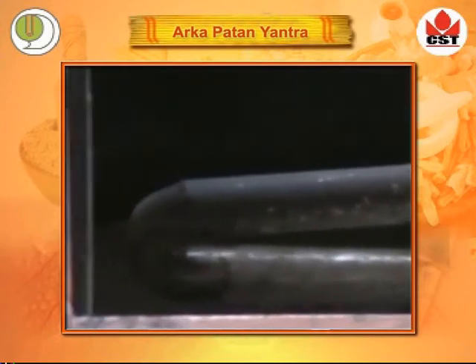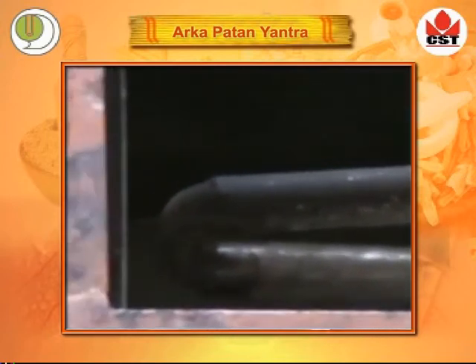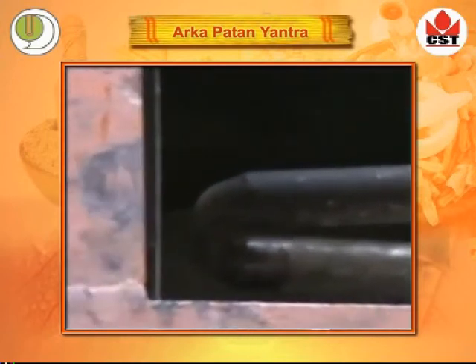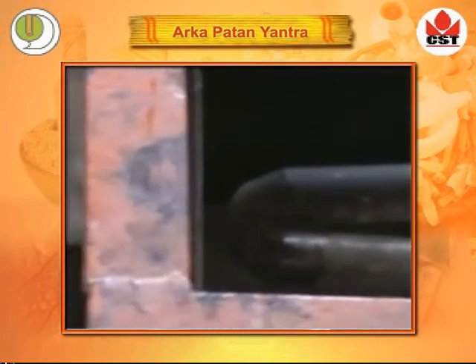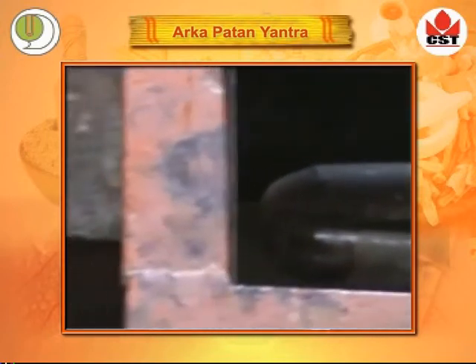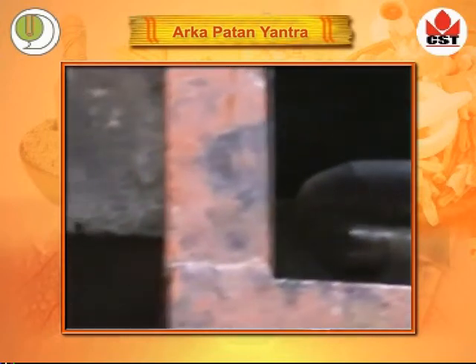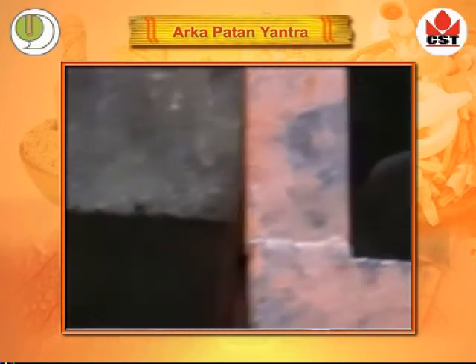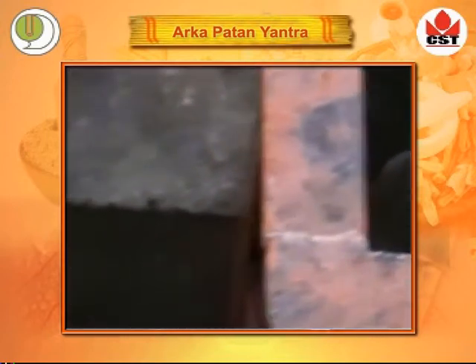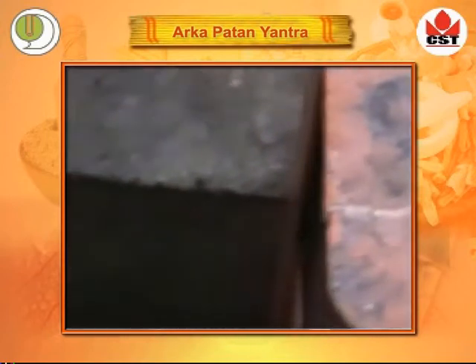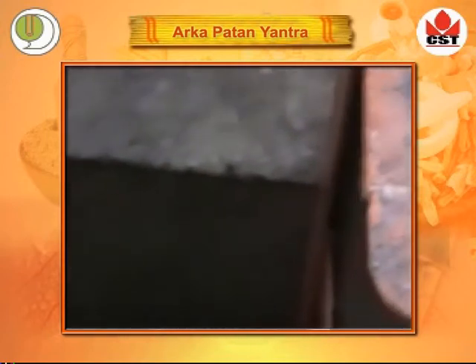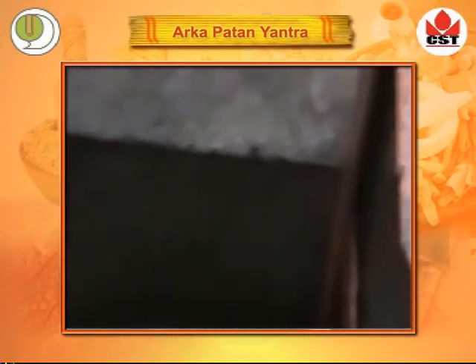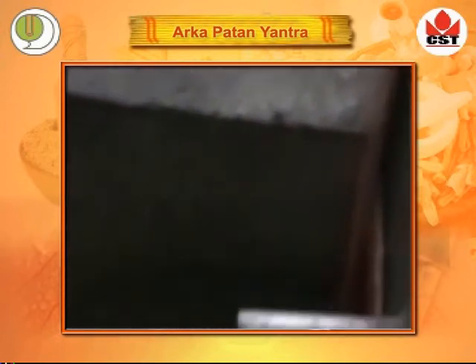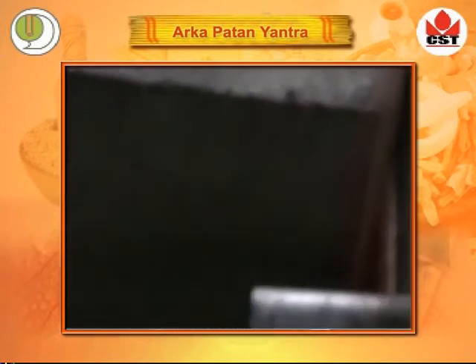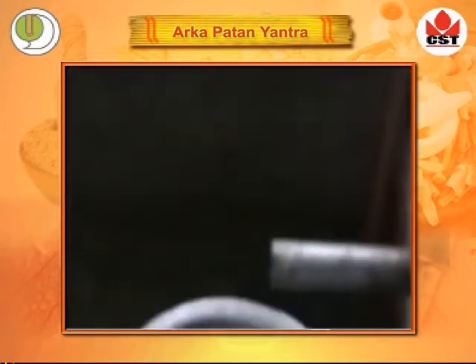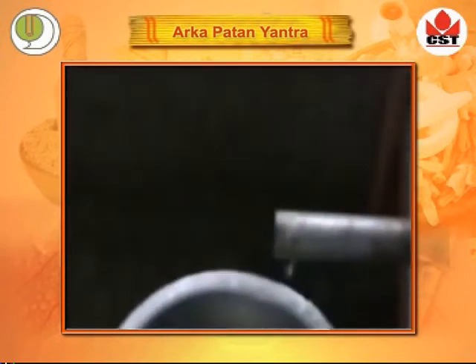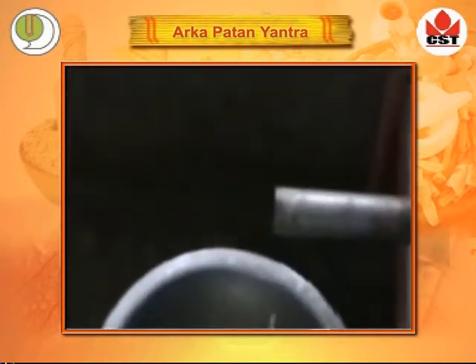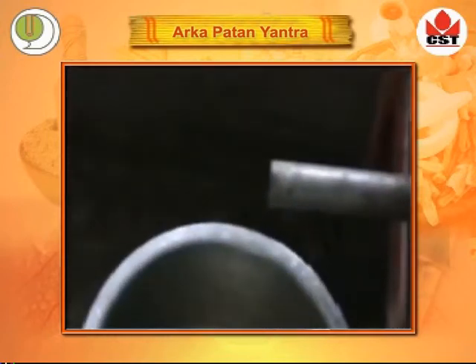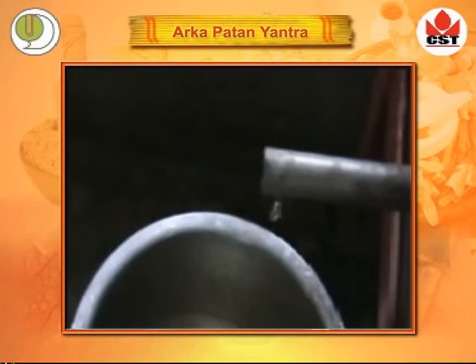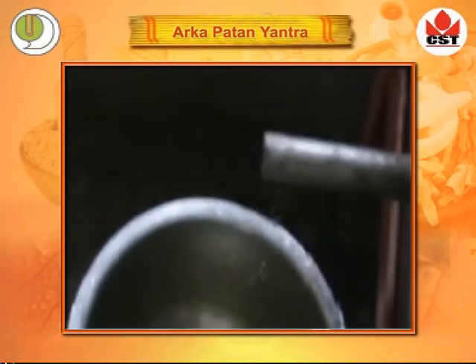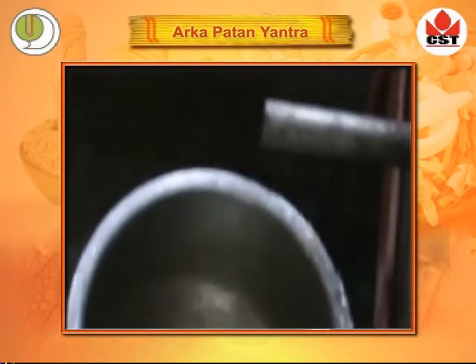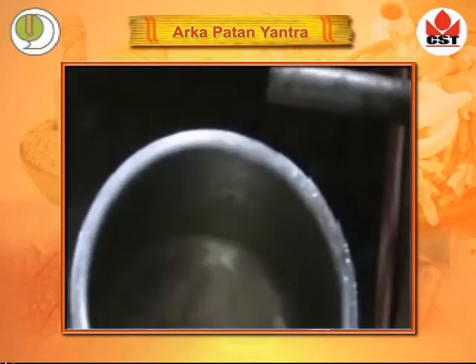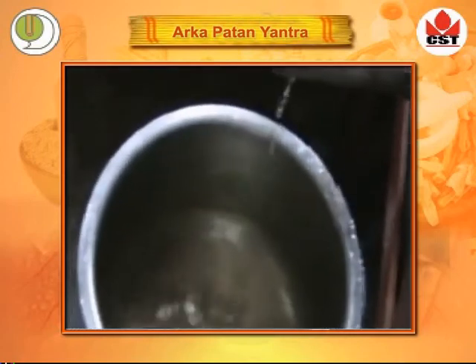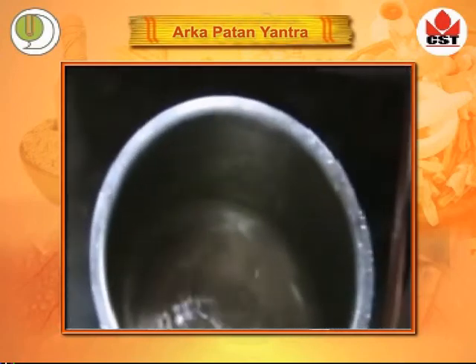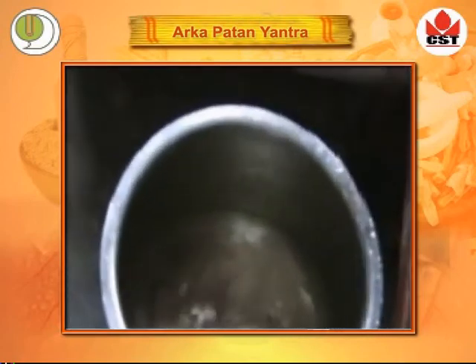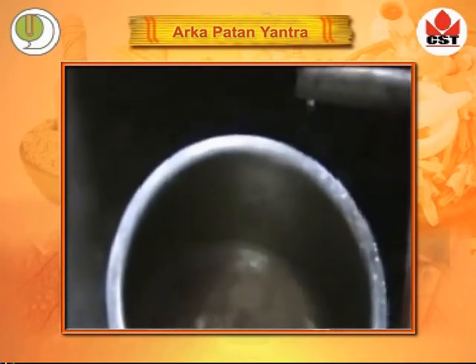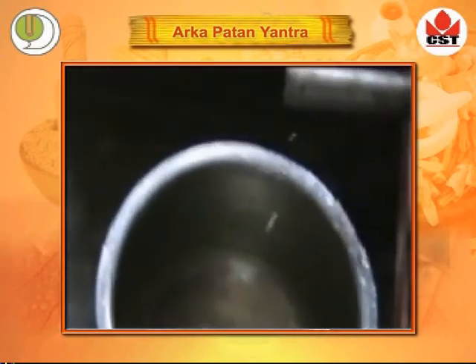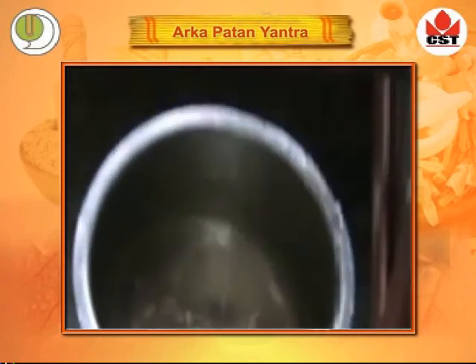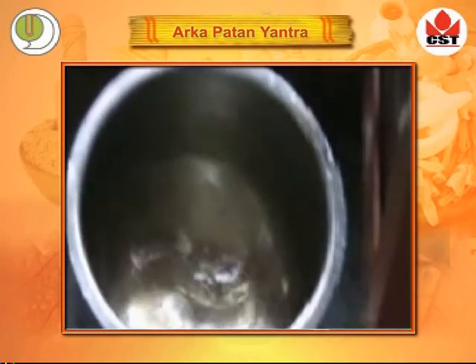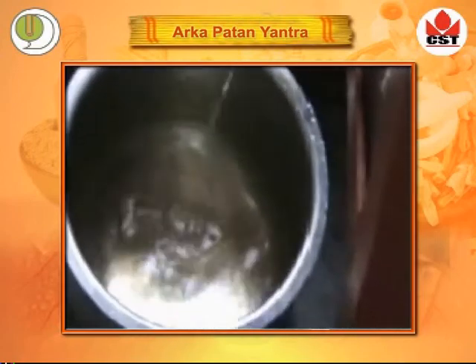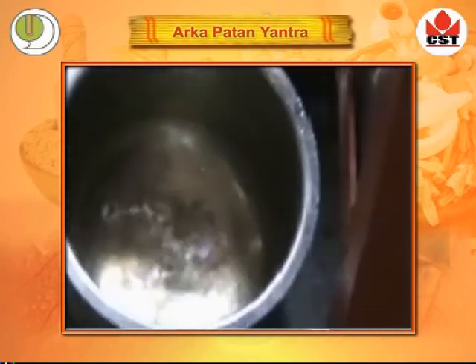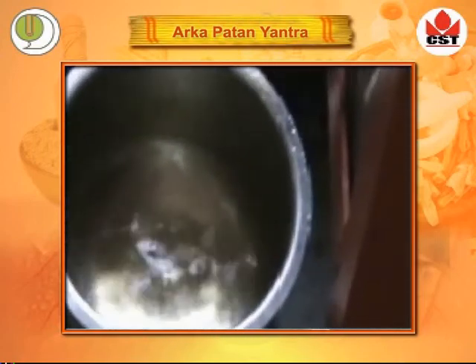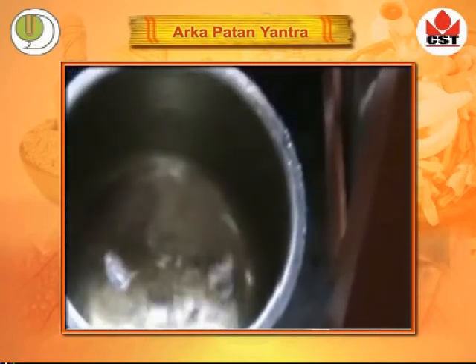Plant extract is then collected on the other side of the instrument. Then the other vessel is opened. Let's do it.